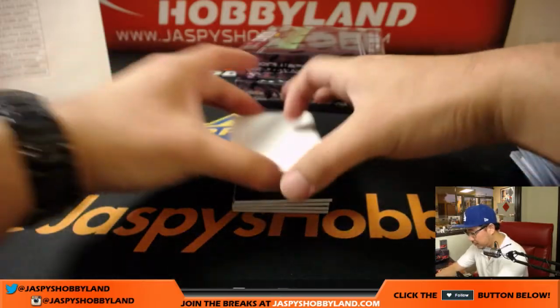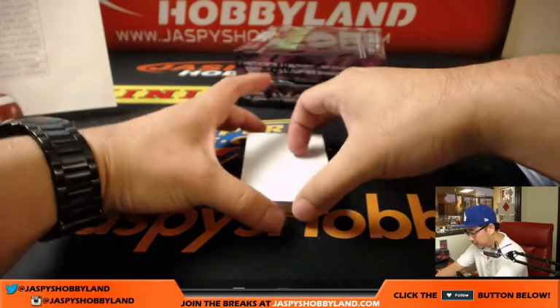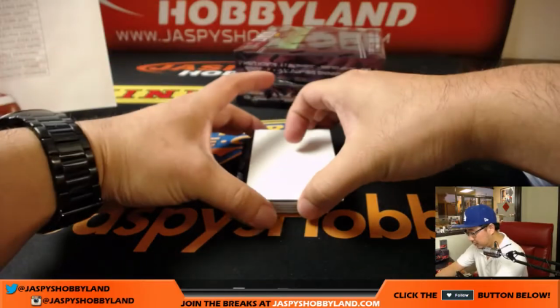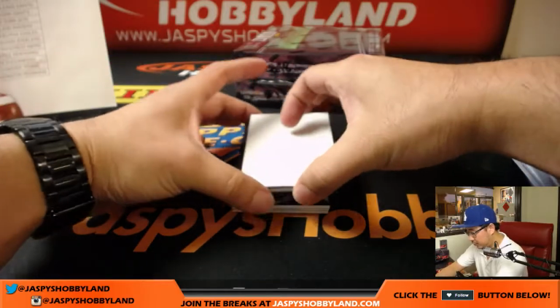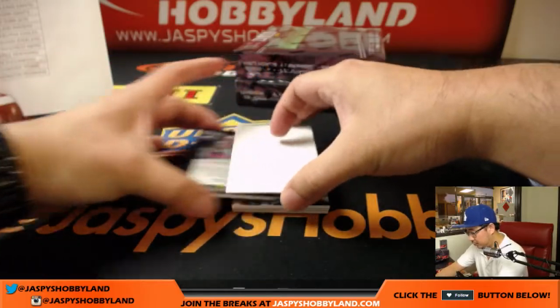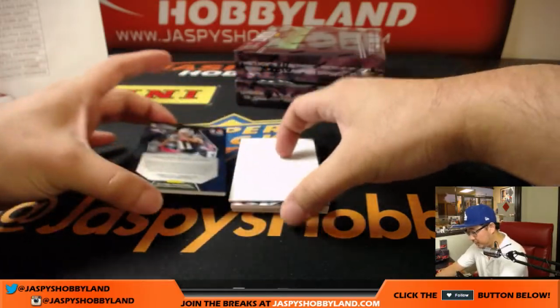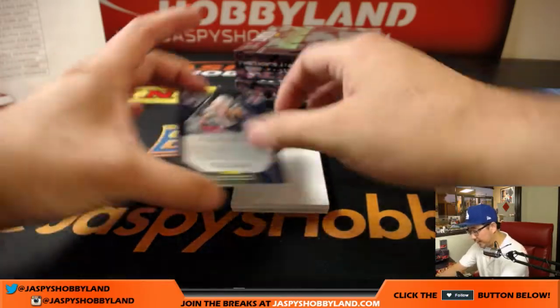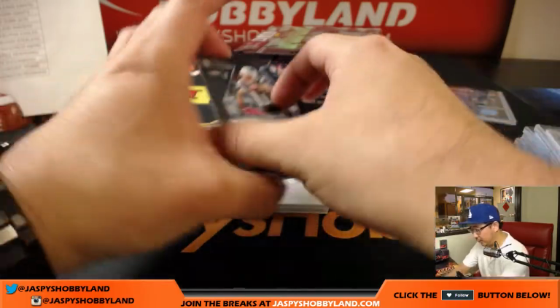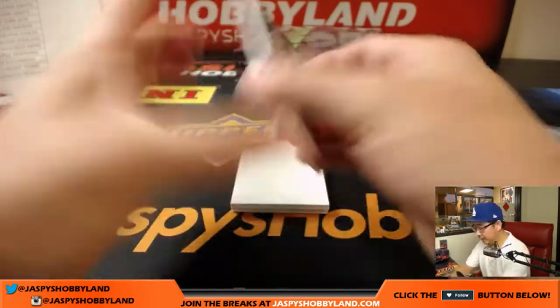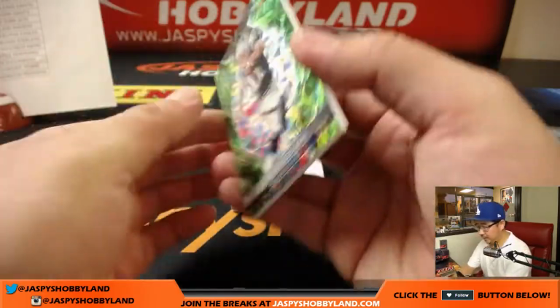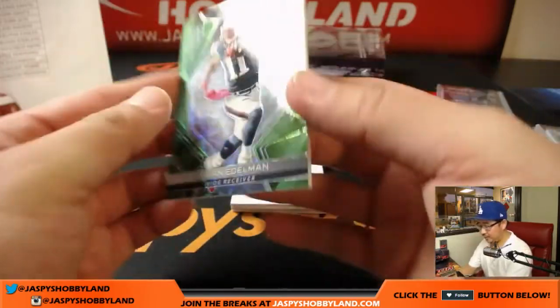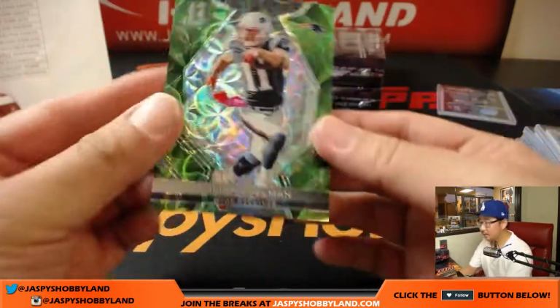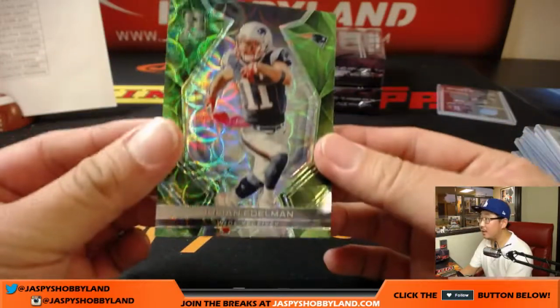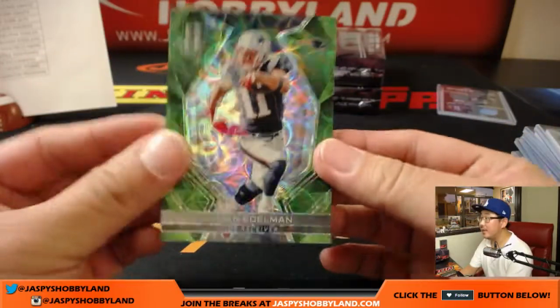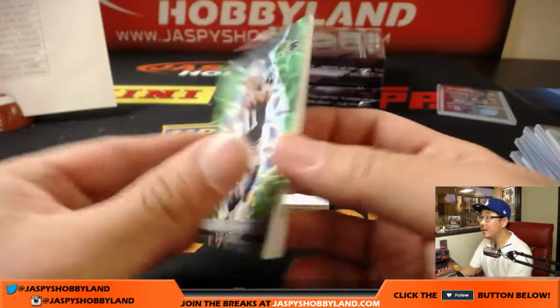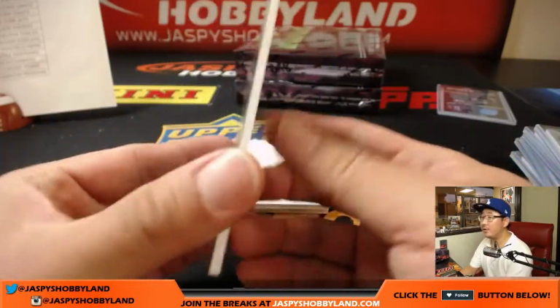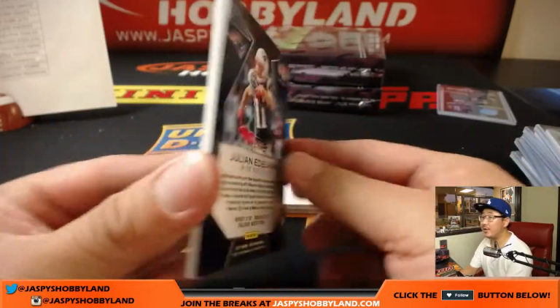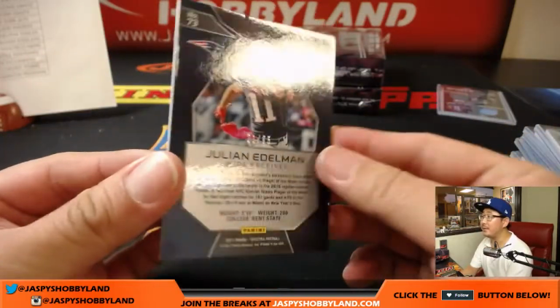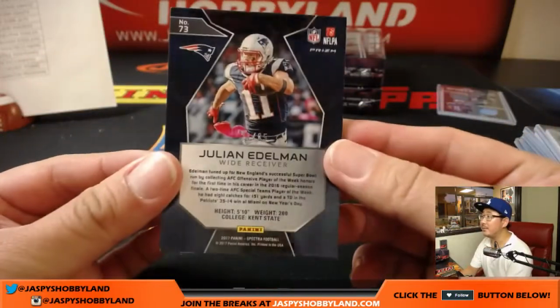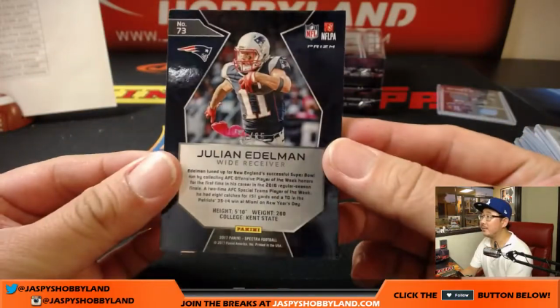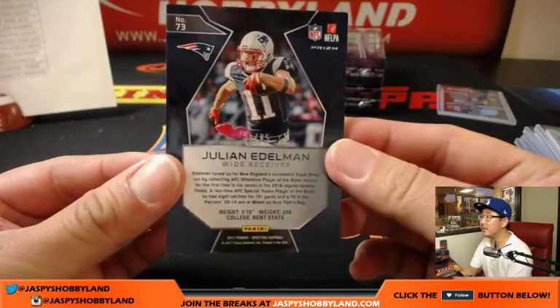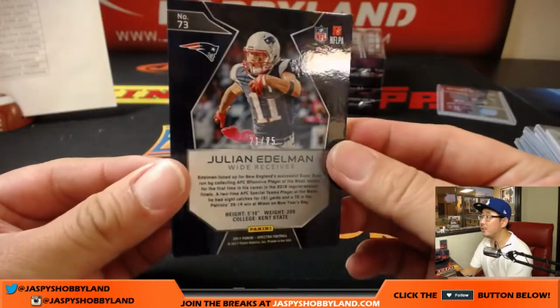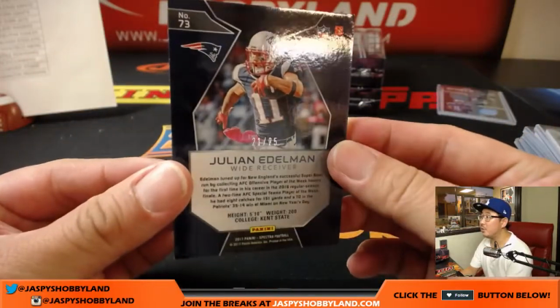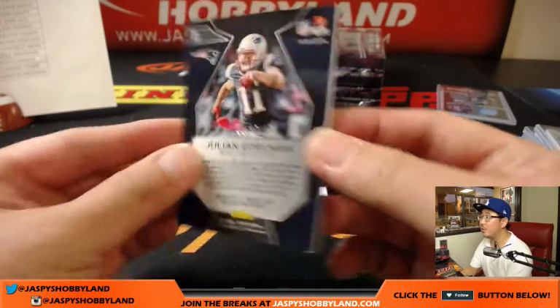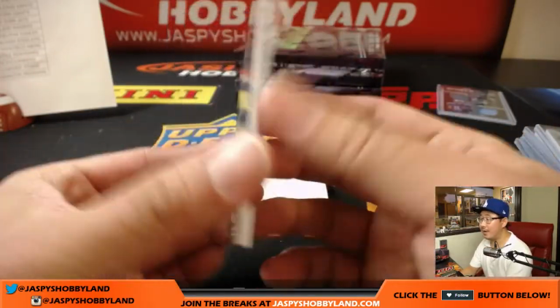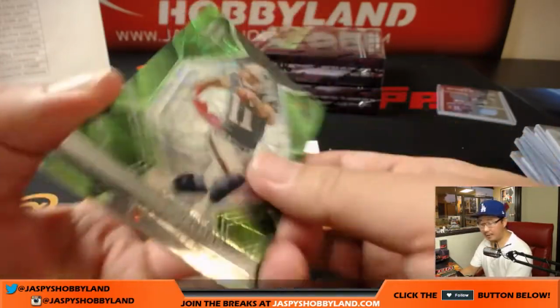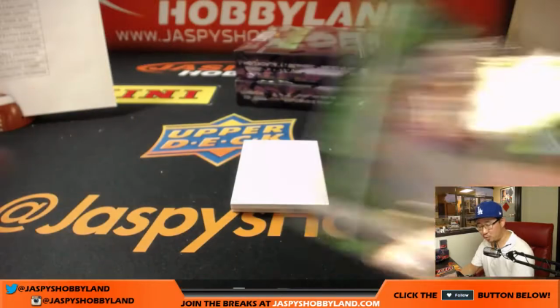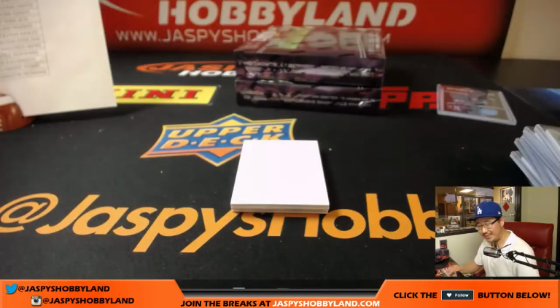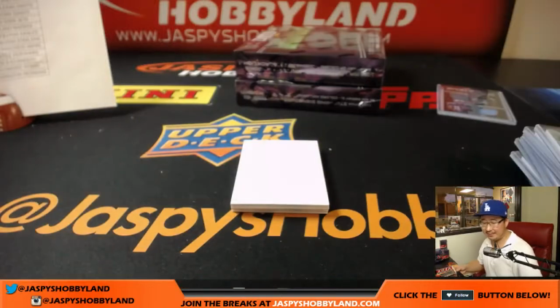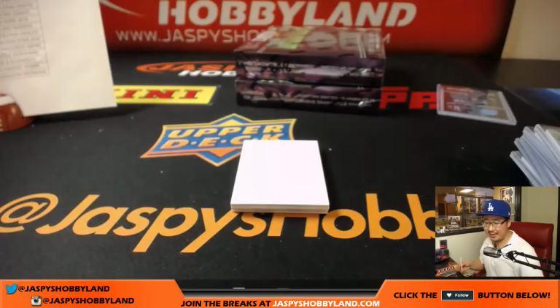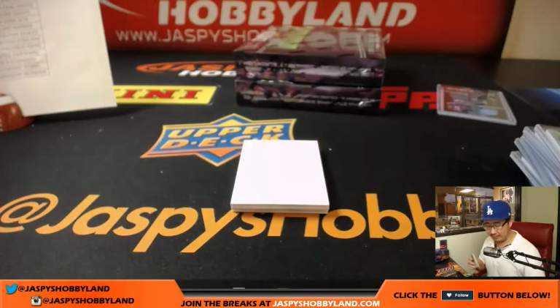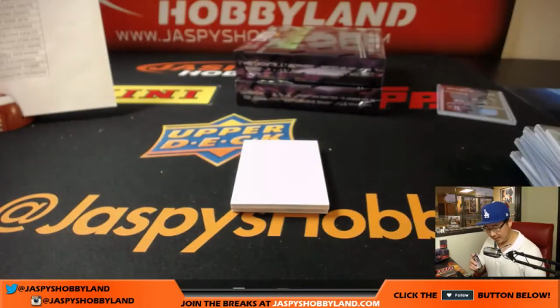Julian Edelman, neon green, 21 out of 25 for Karen.